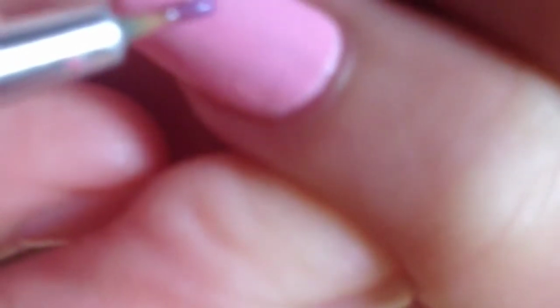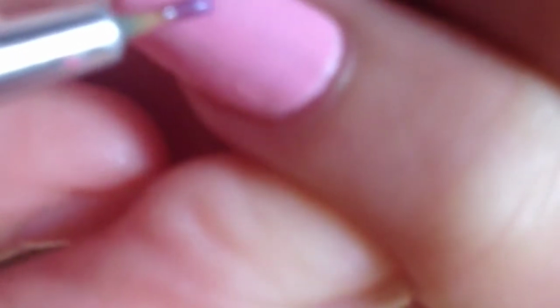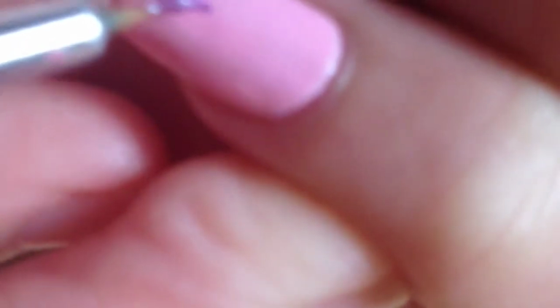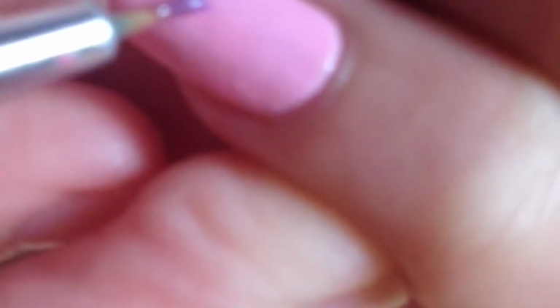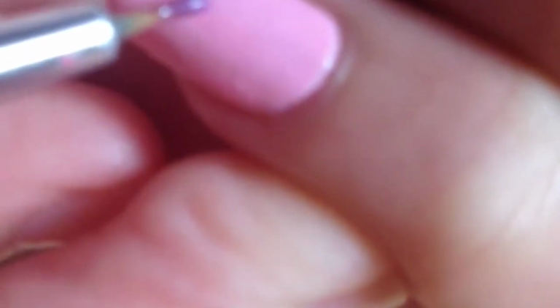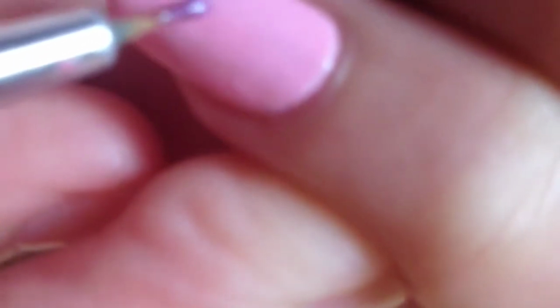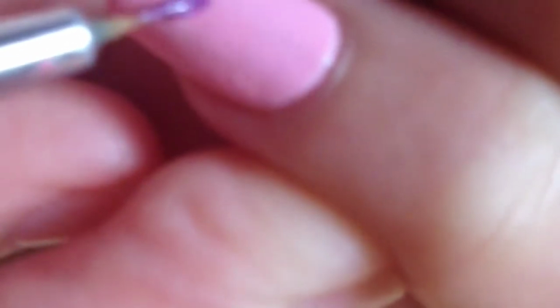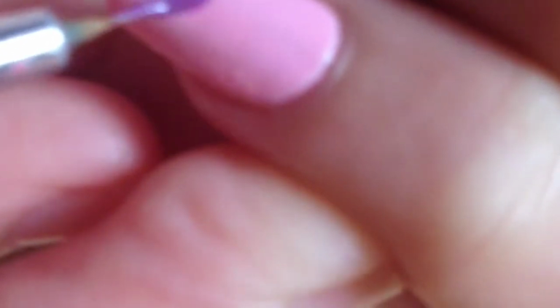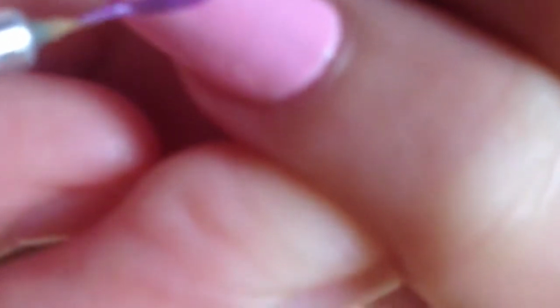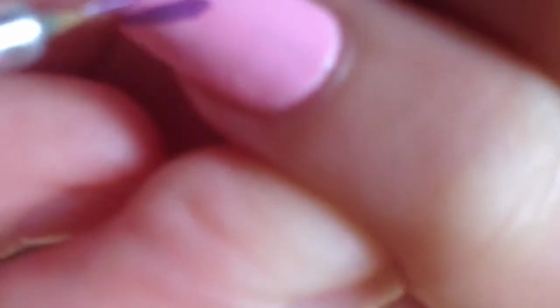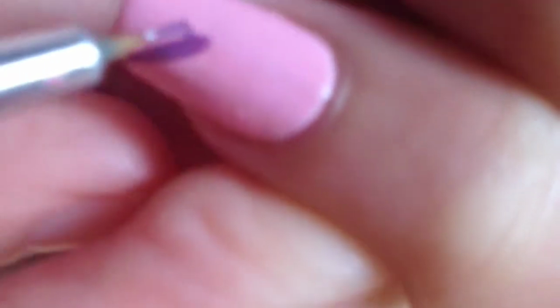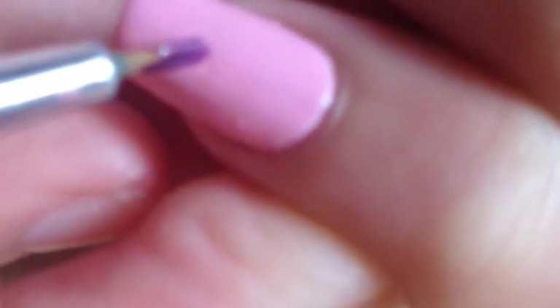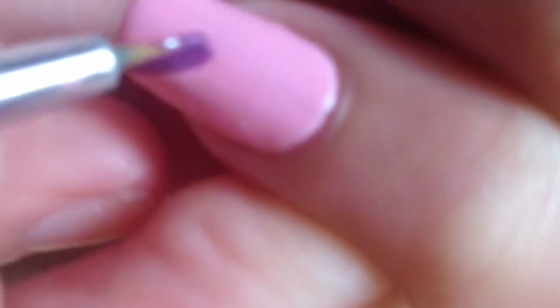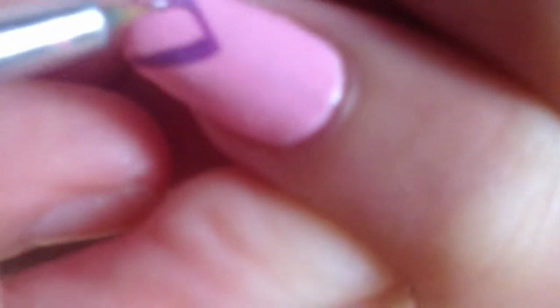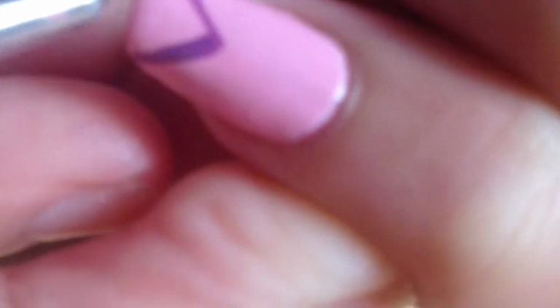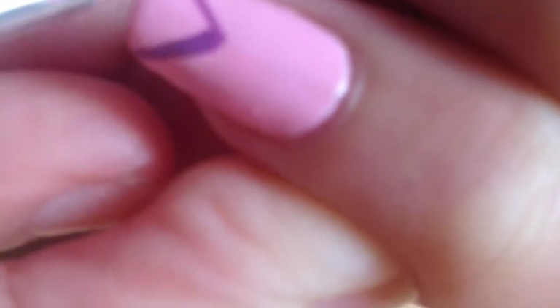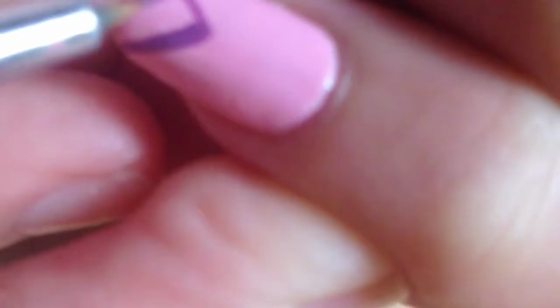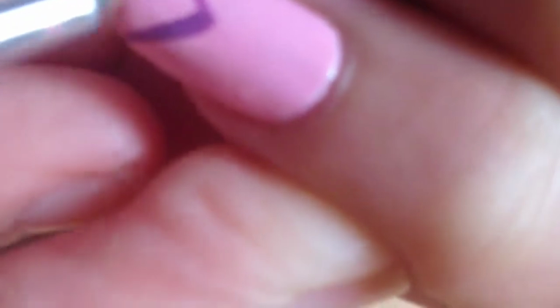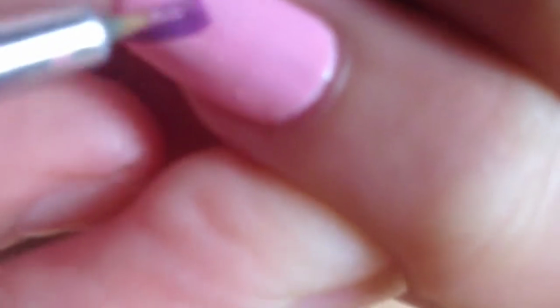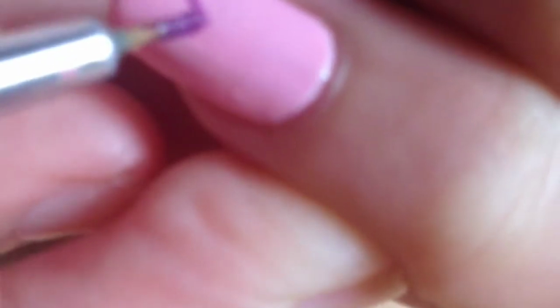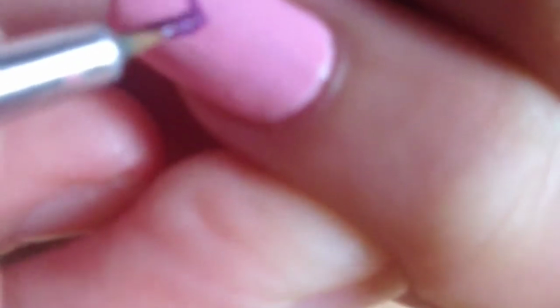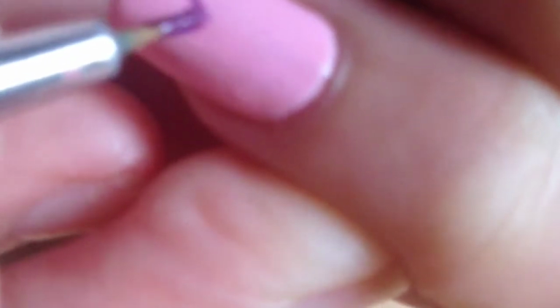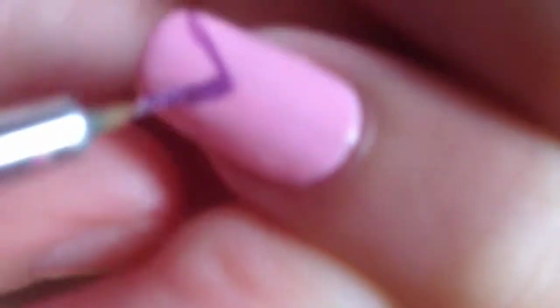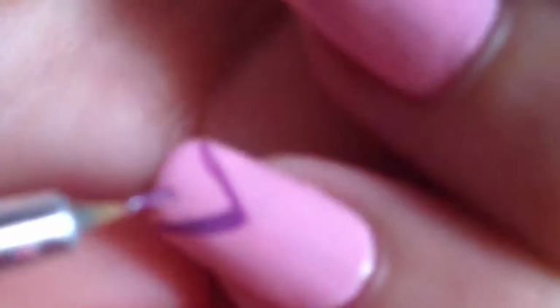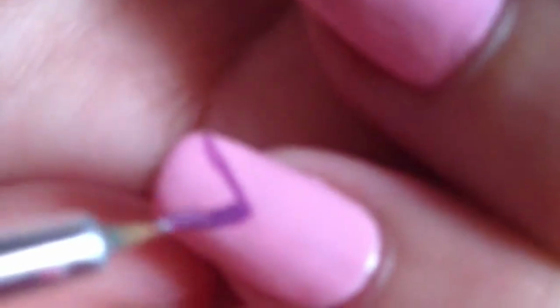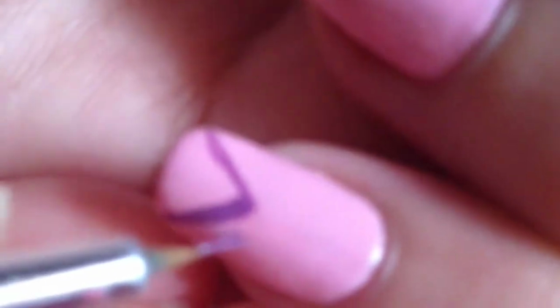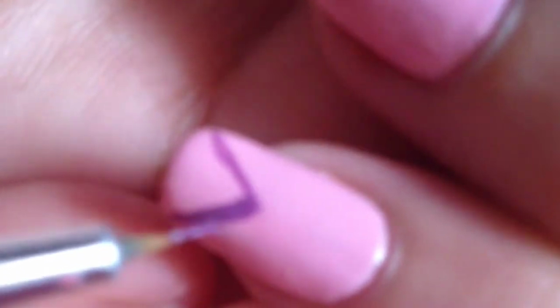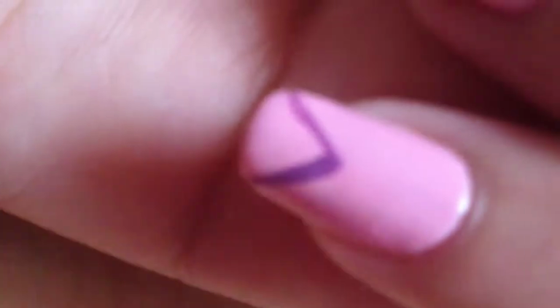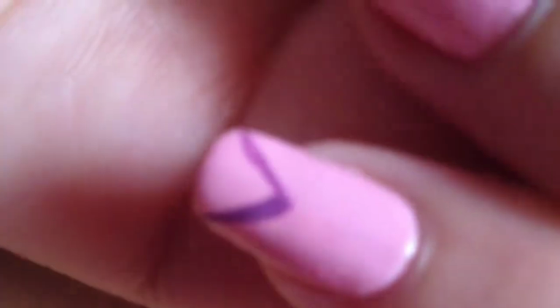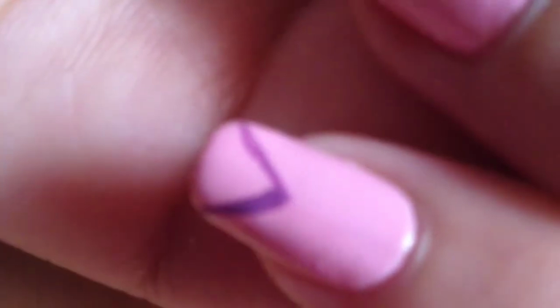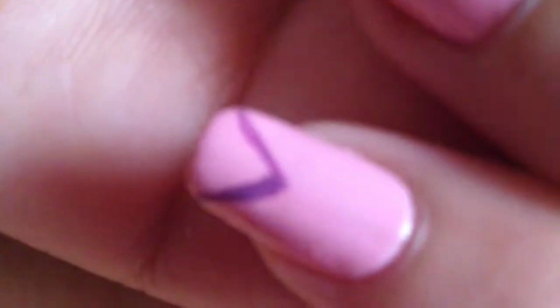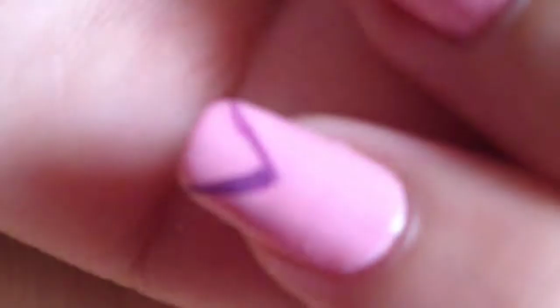Then draw triangles on the tip of your nails and fill them in.